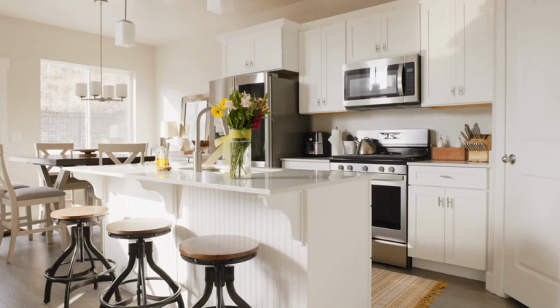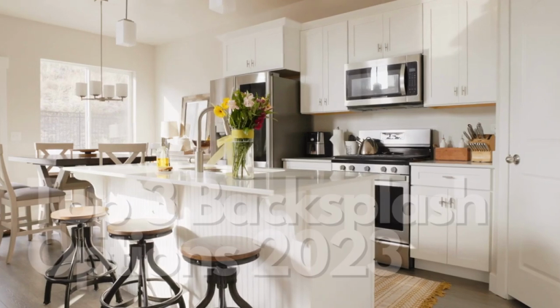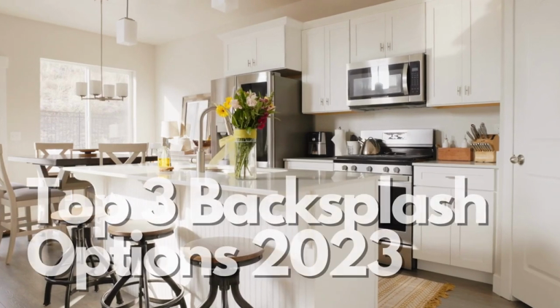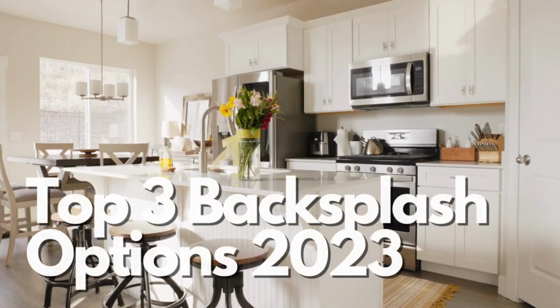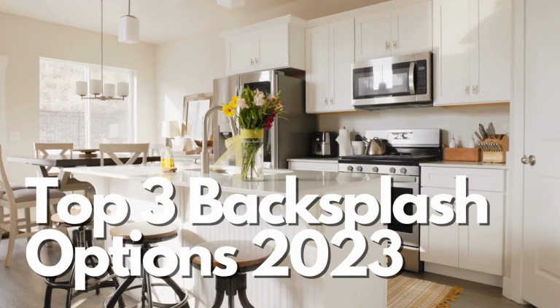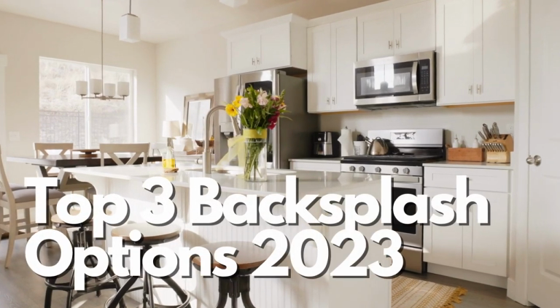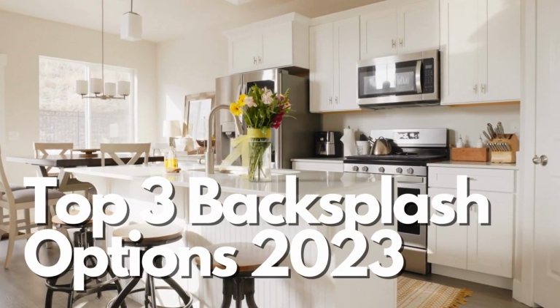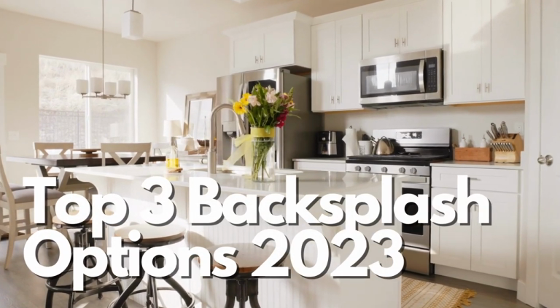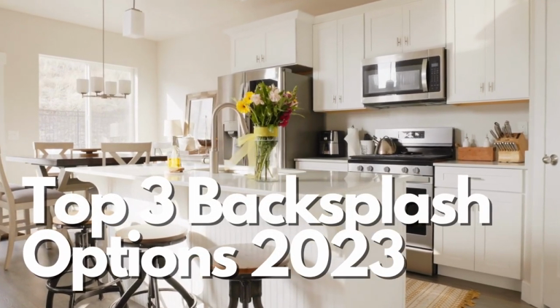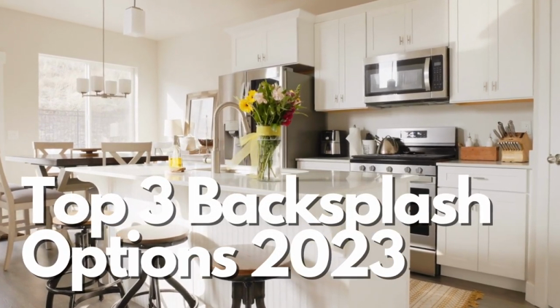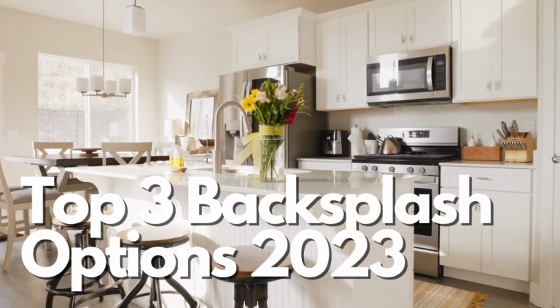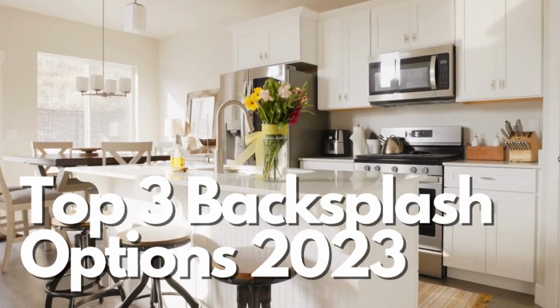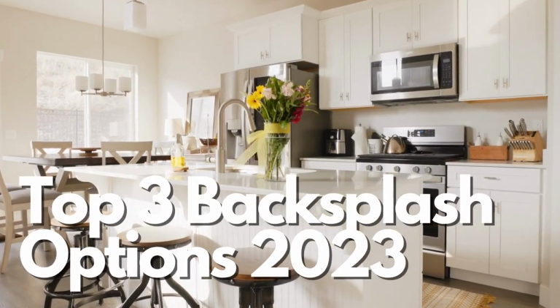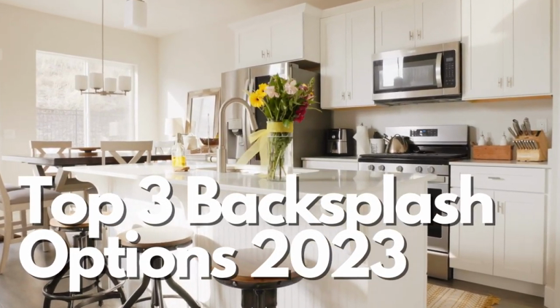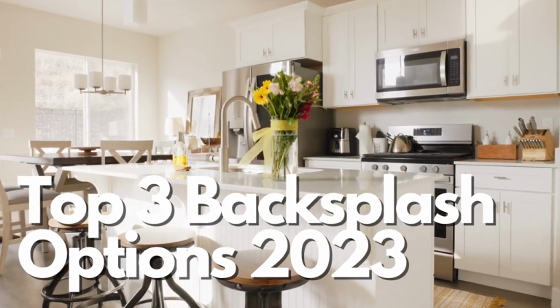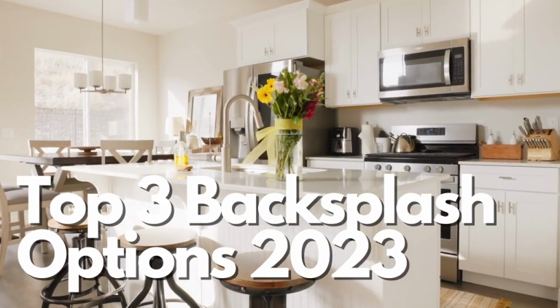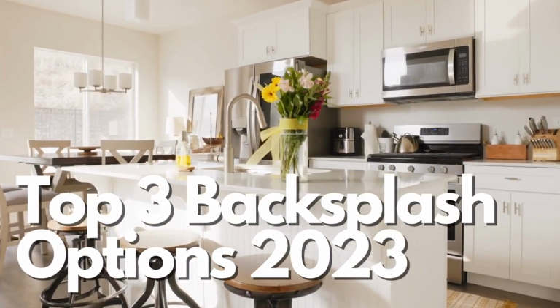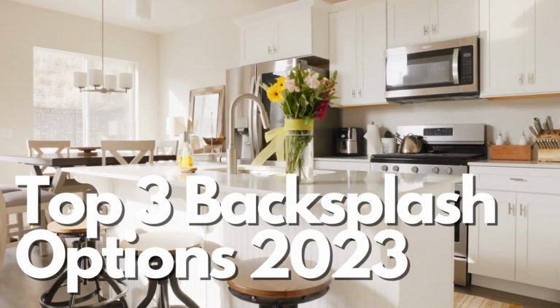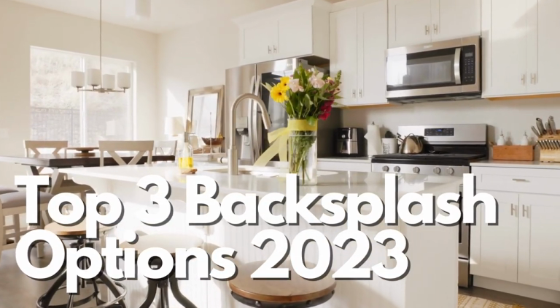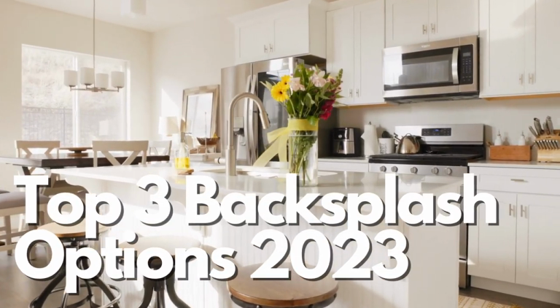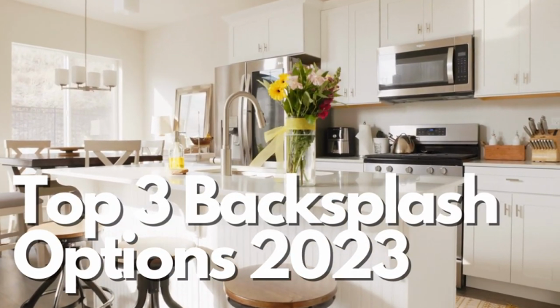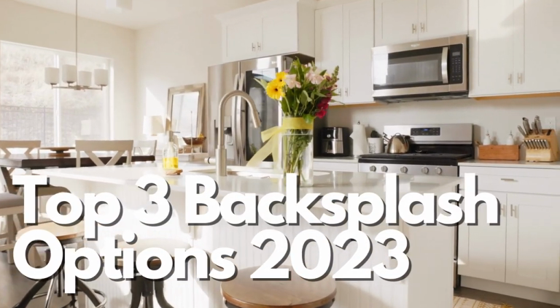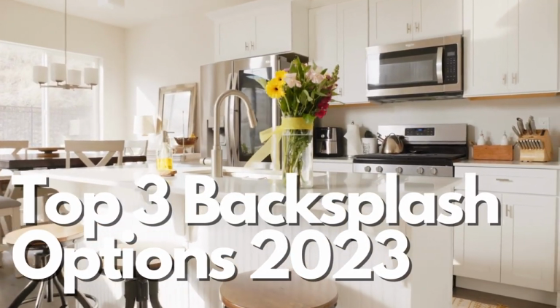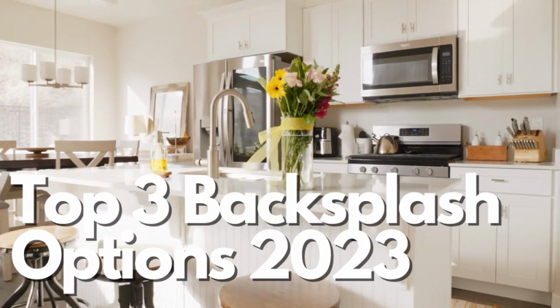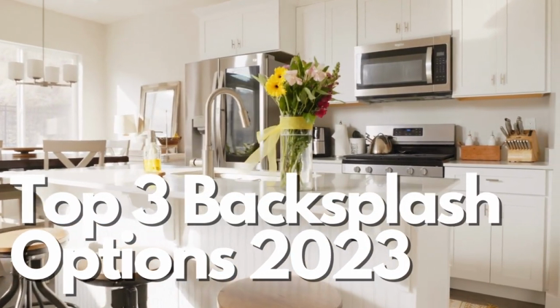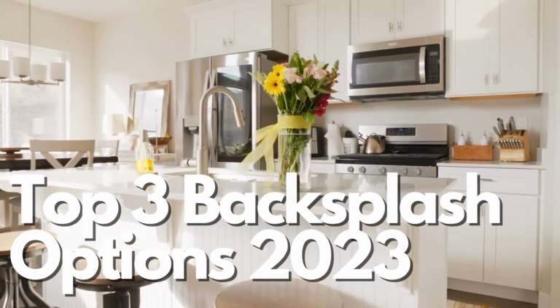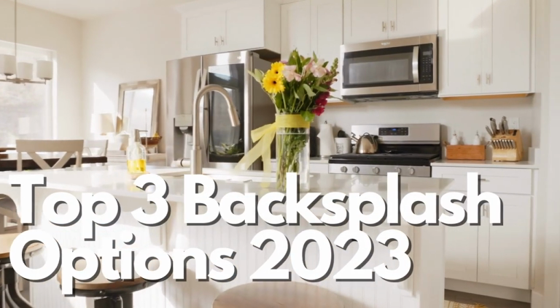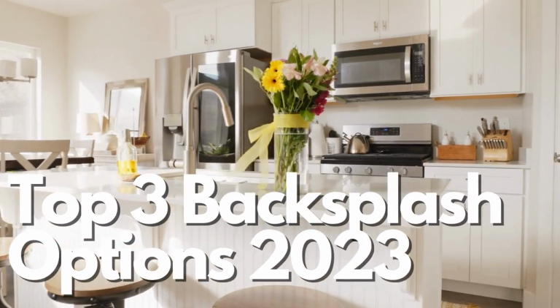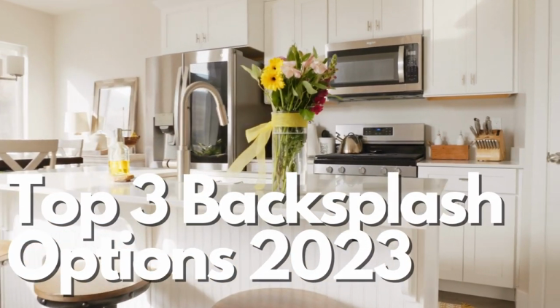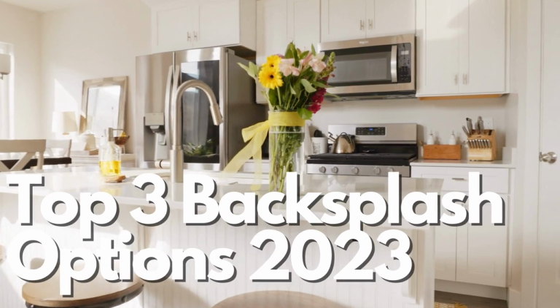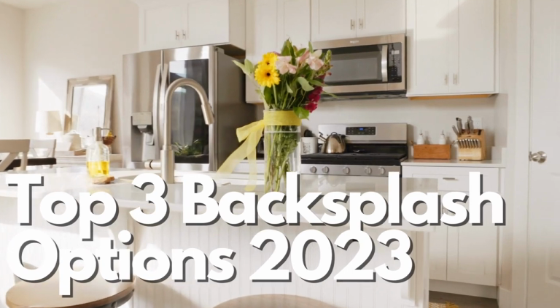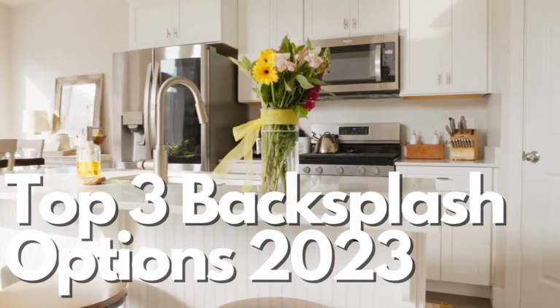Hi everyone! Today we're here to talk about the top three kitchen backsplash styles in 2023.